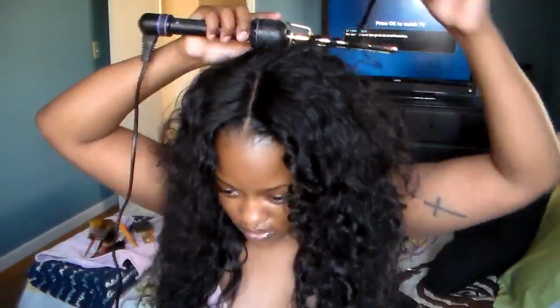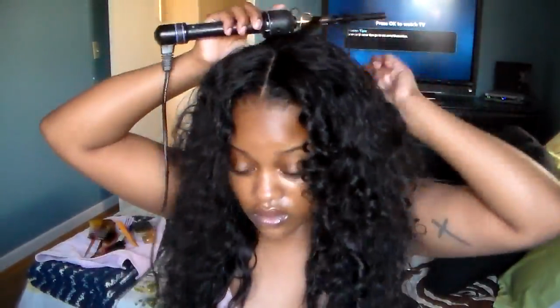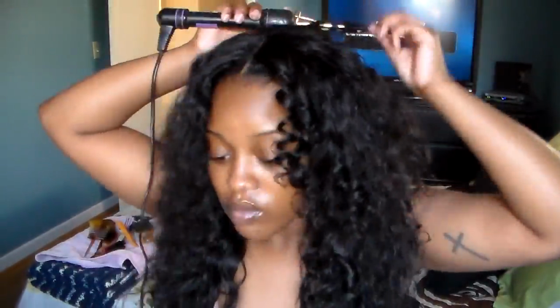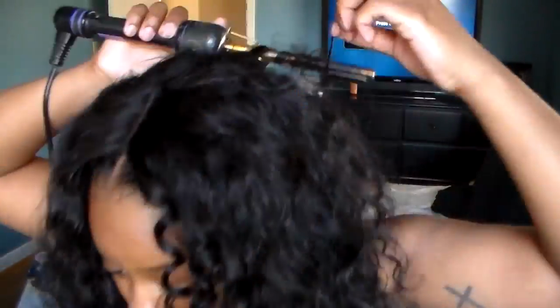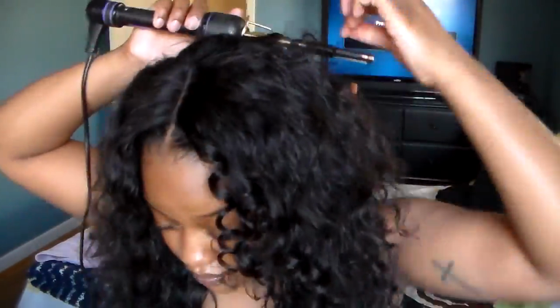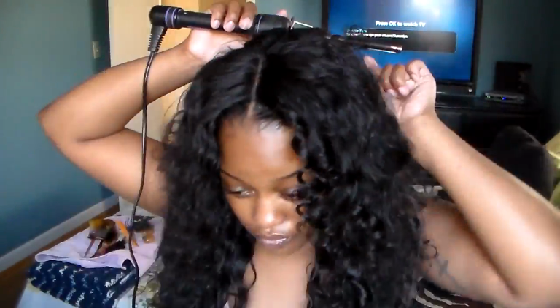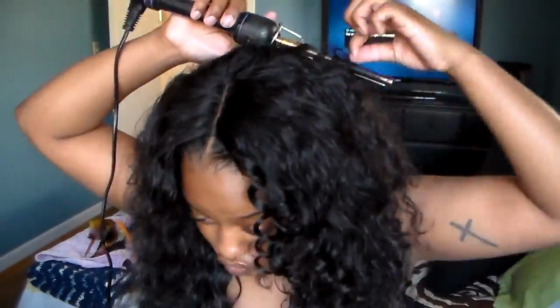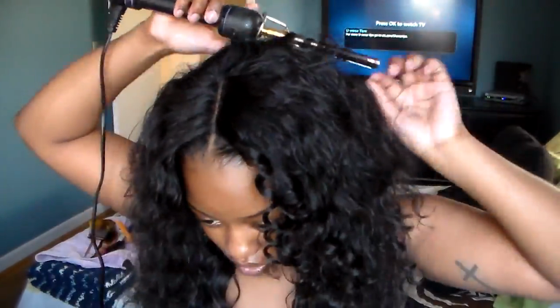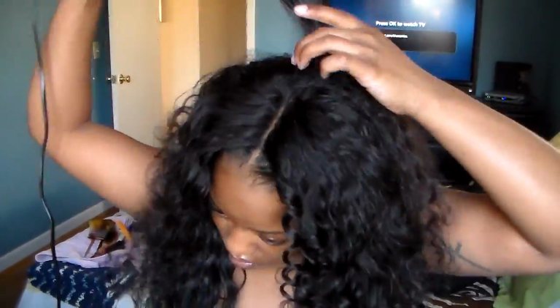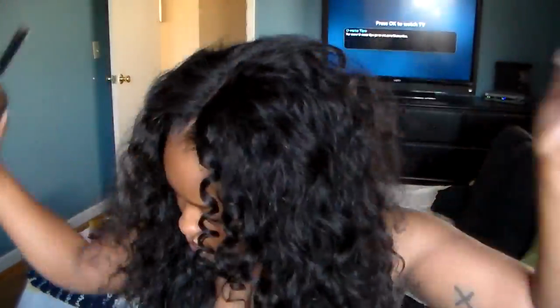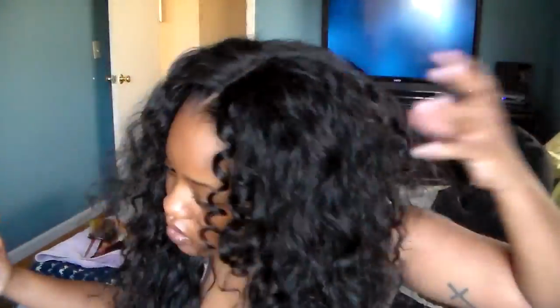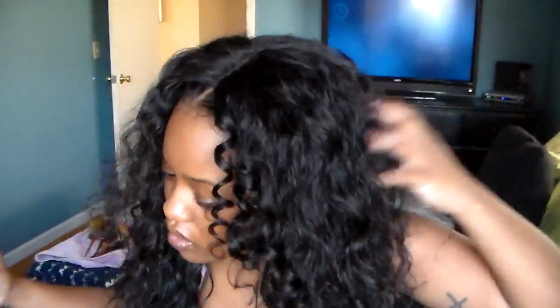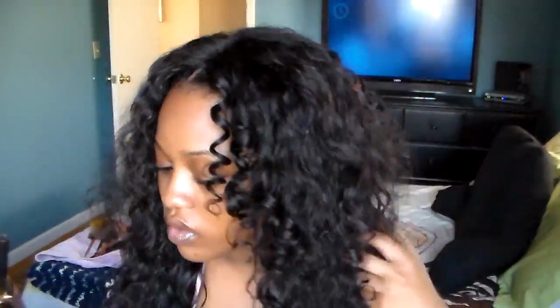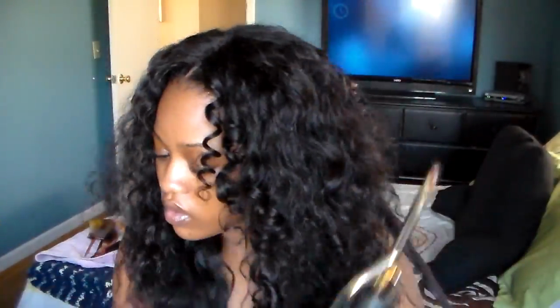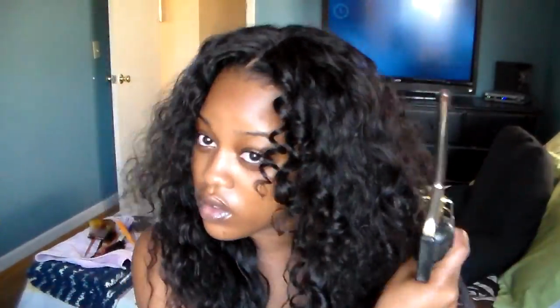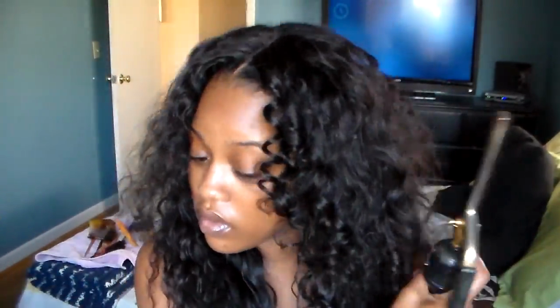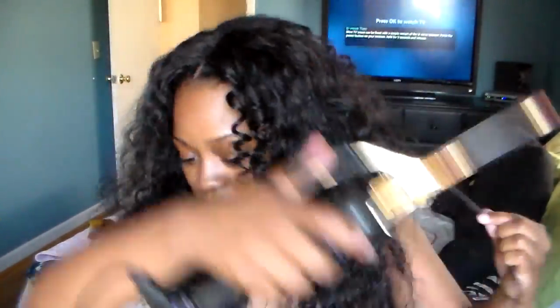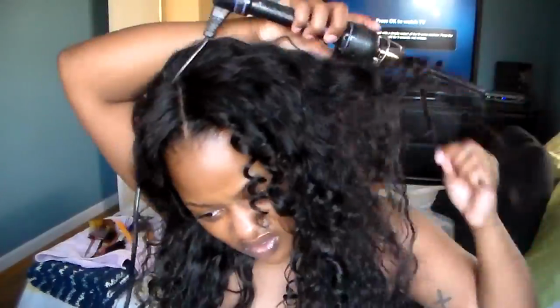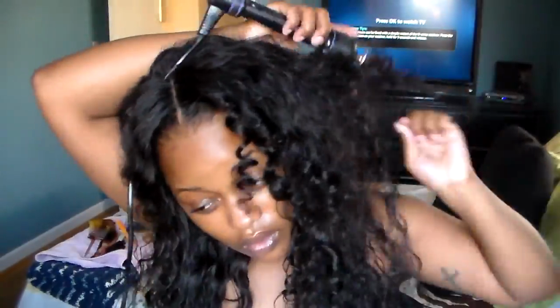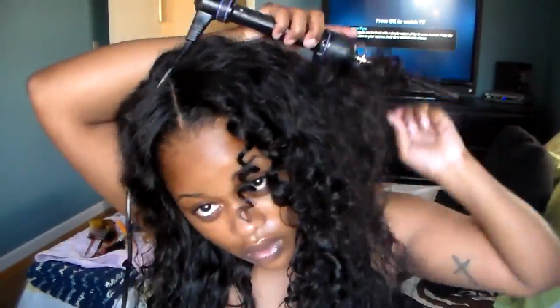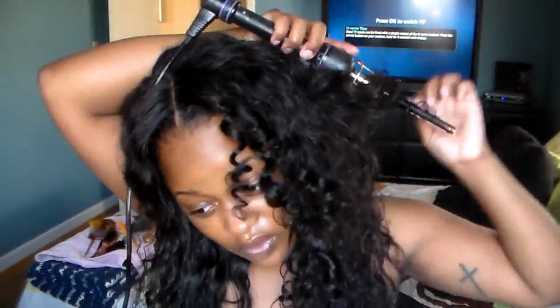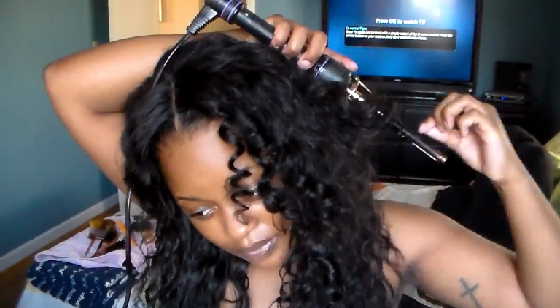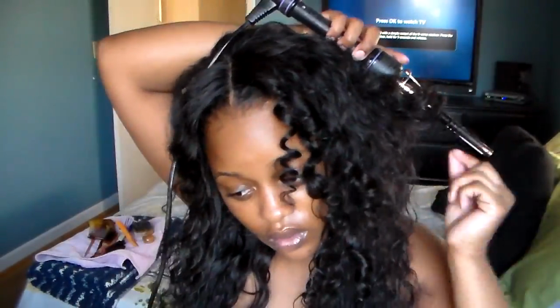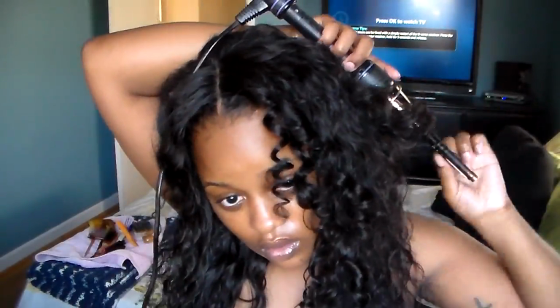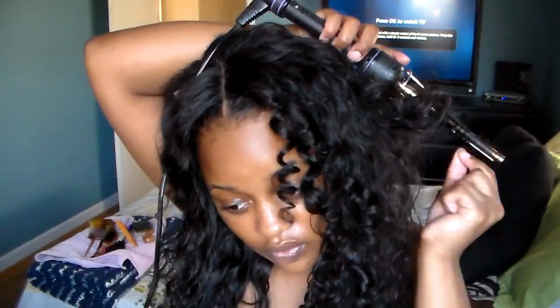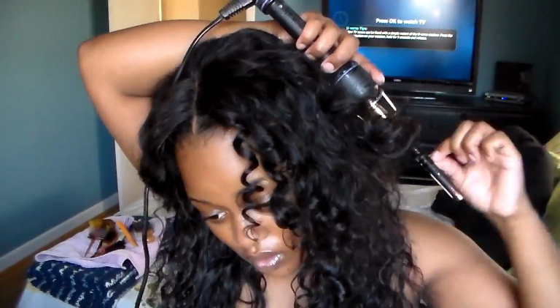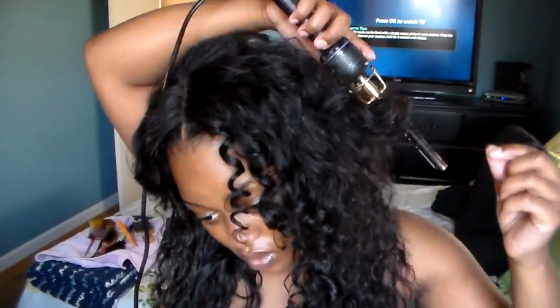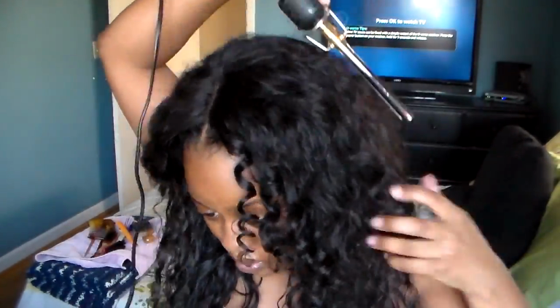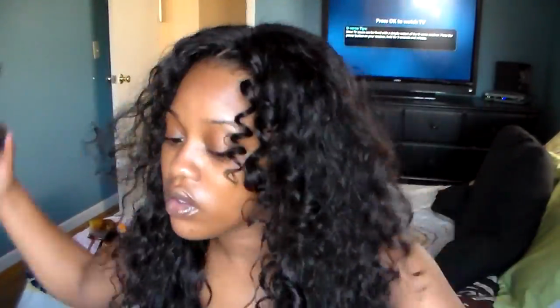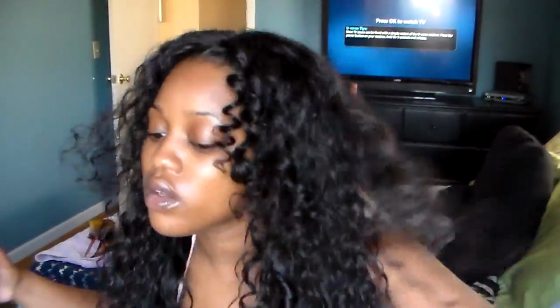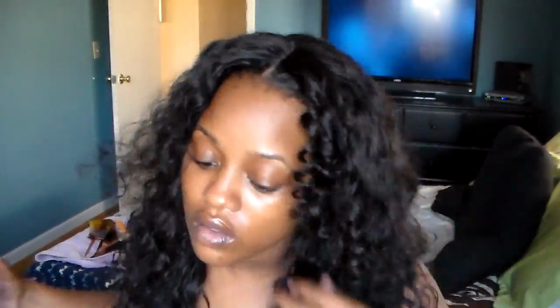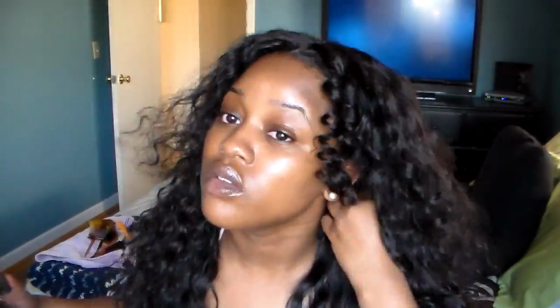If you want more information on this hair, I will leave the link to that video down below and I will see you all next time. Bye!